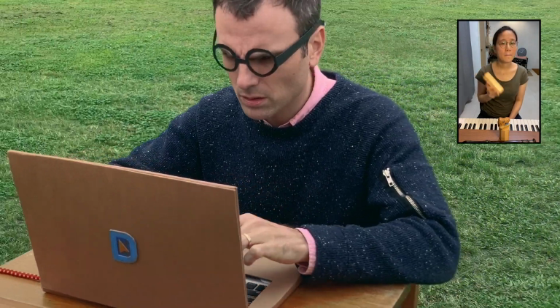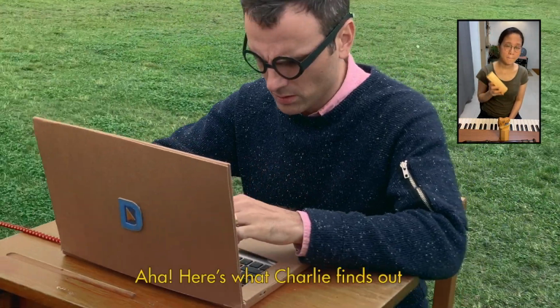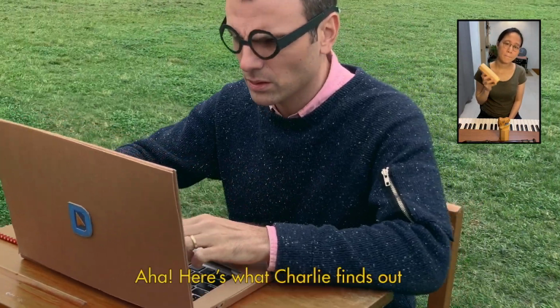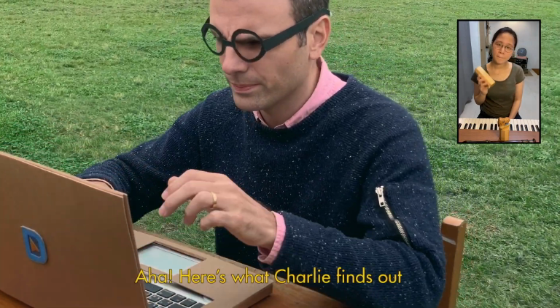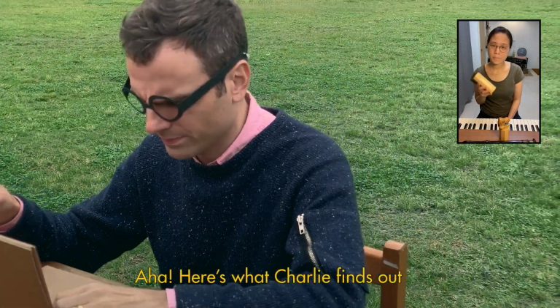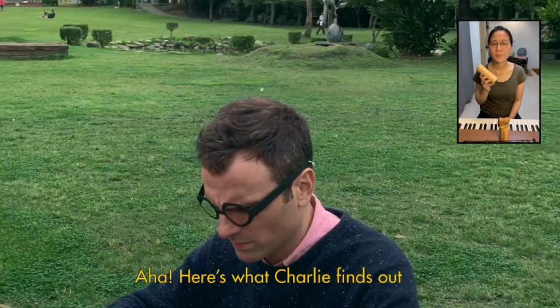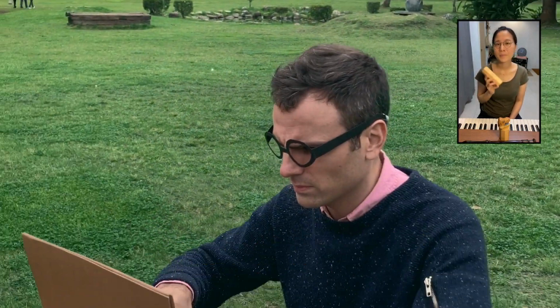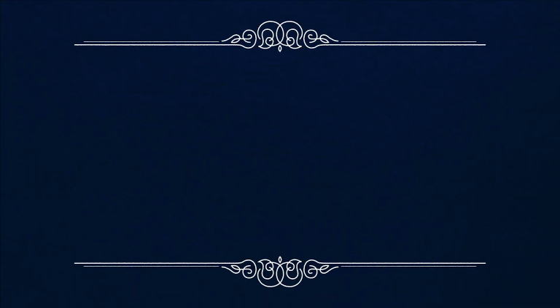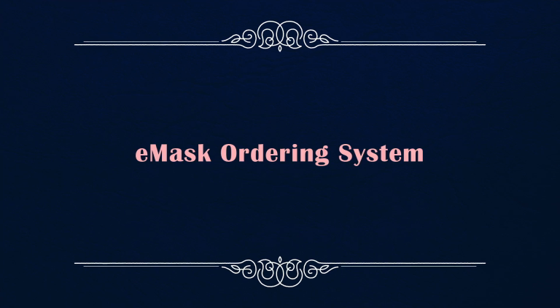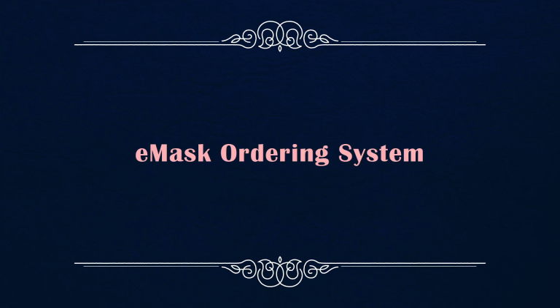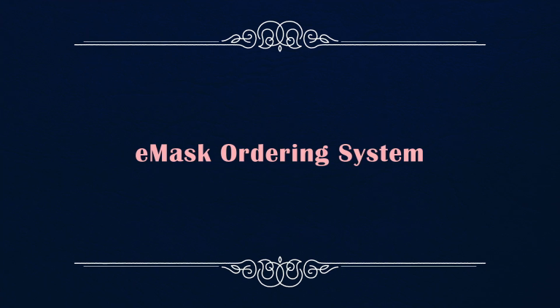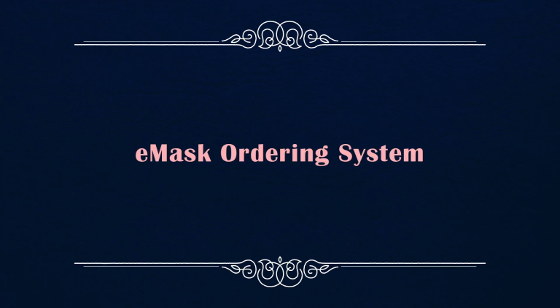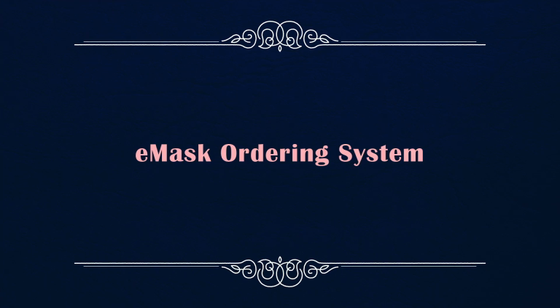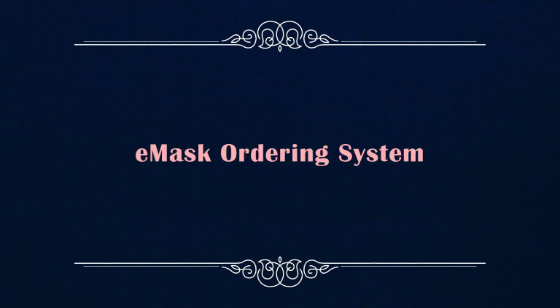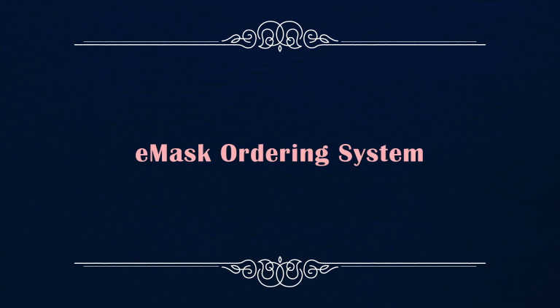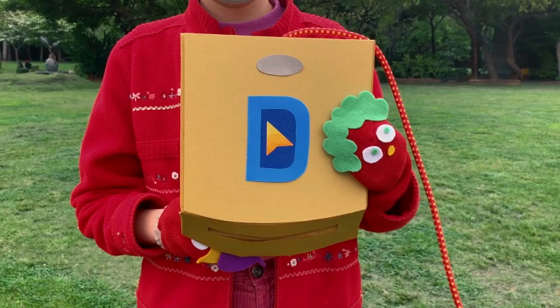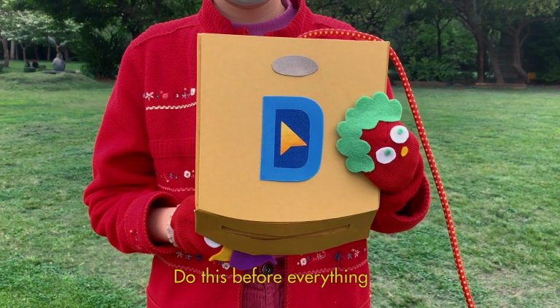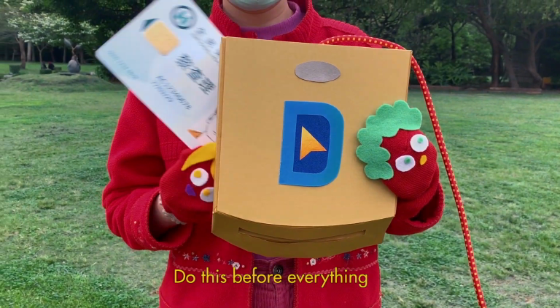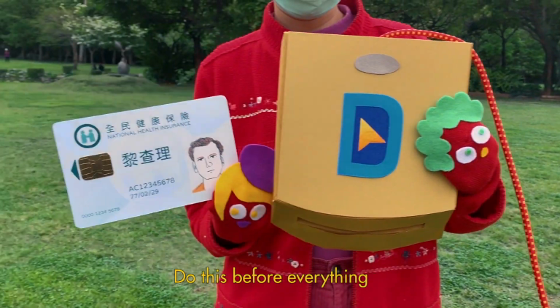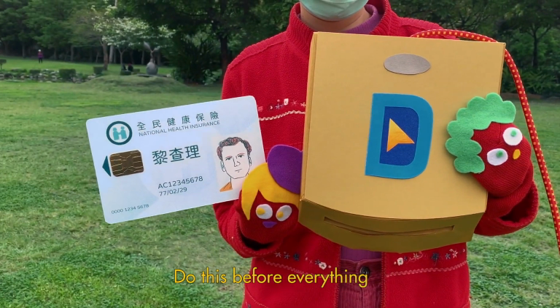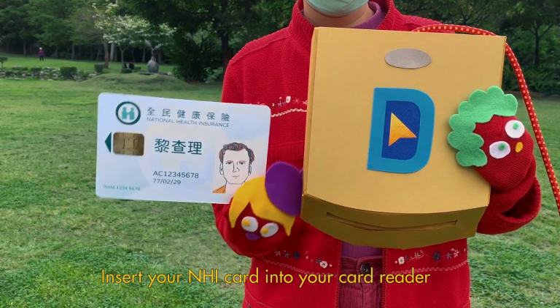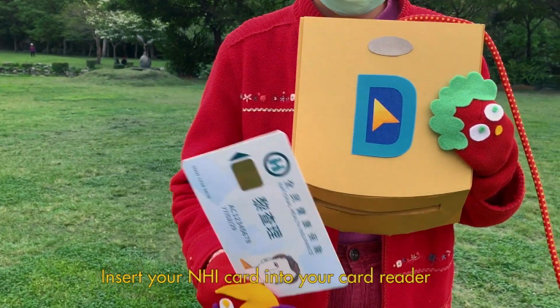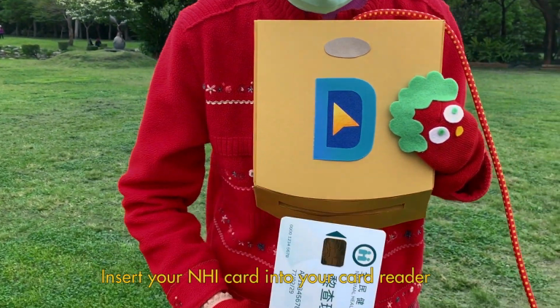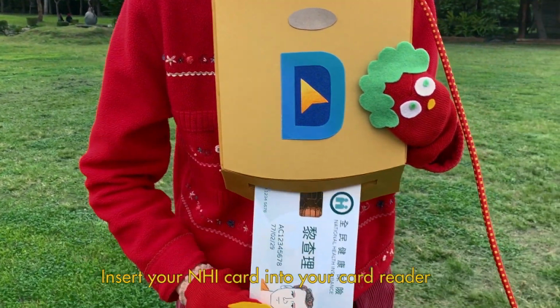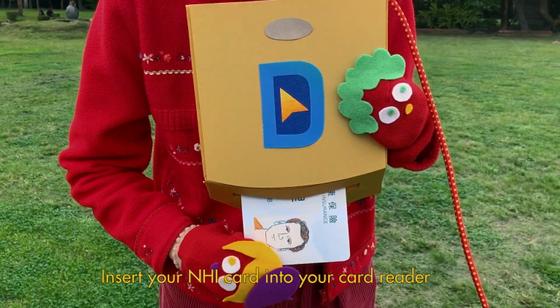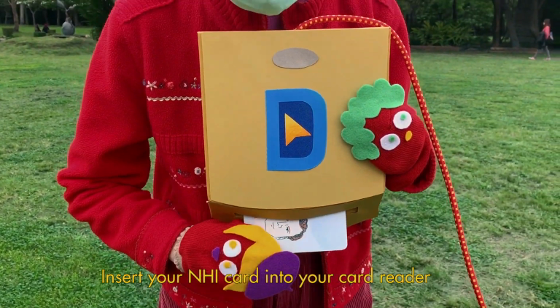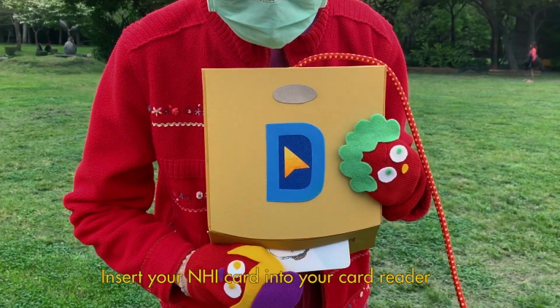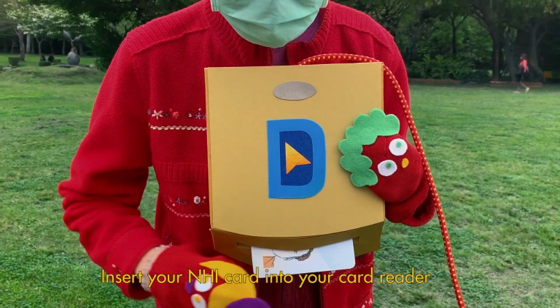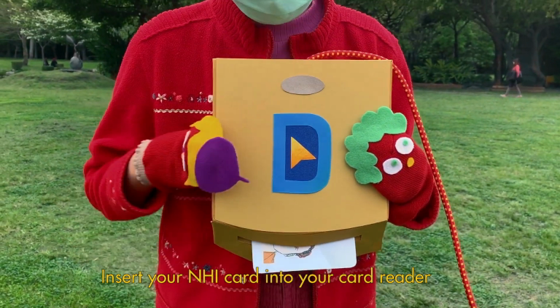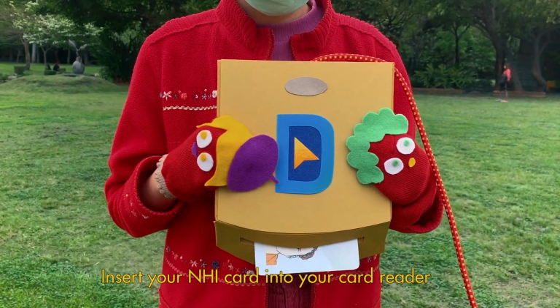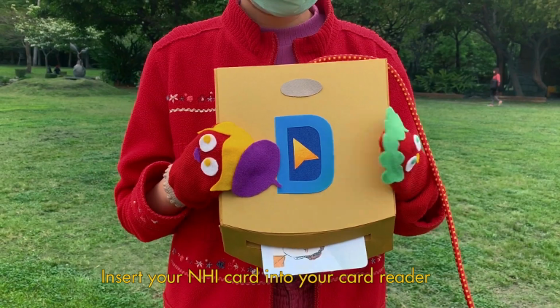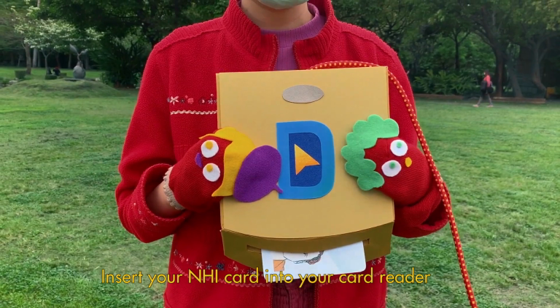Aha! Here's what Charlie finds out. Do this before everything: insert your NHI card into your card reader.